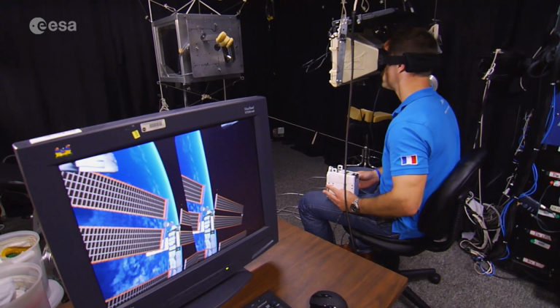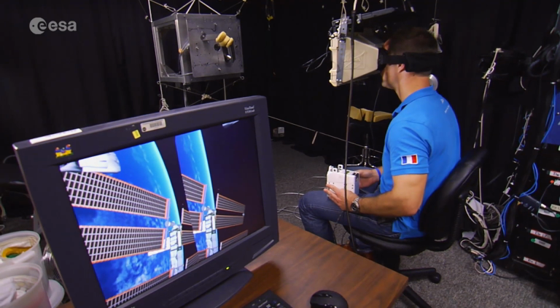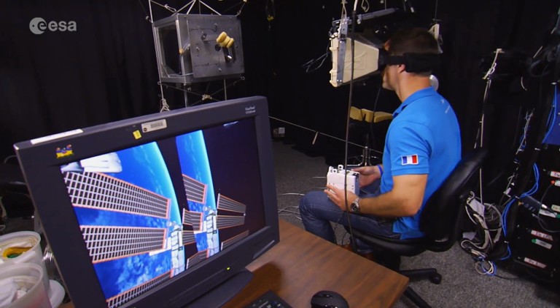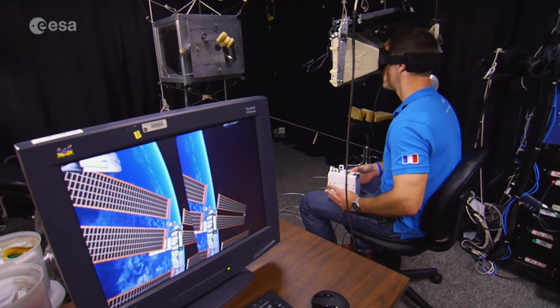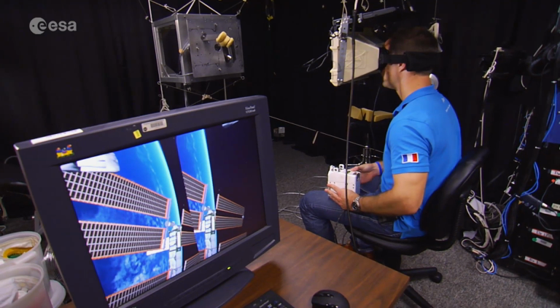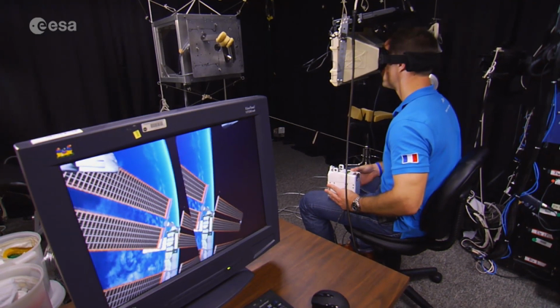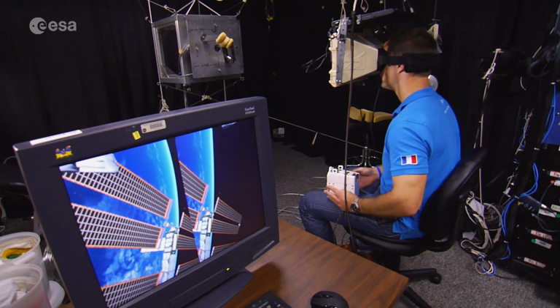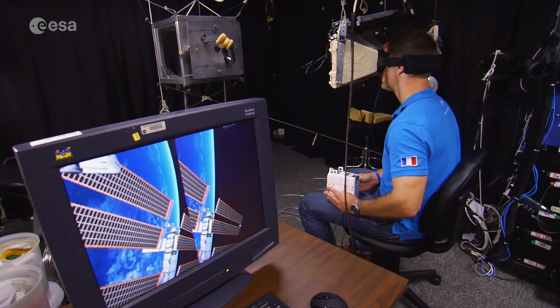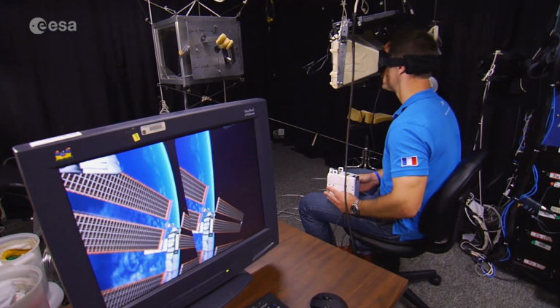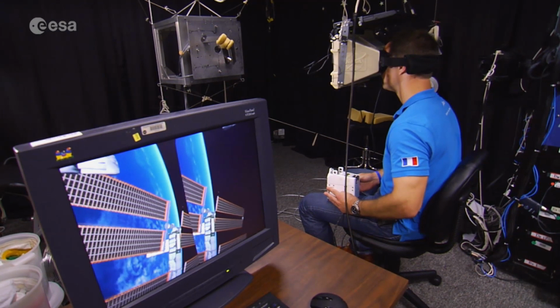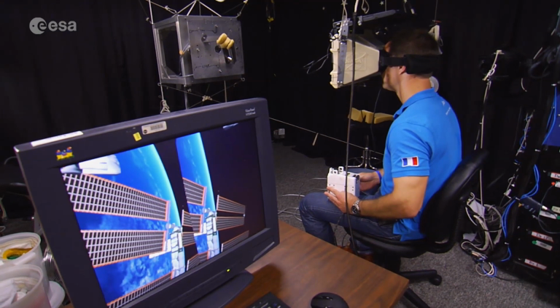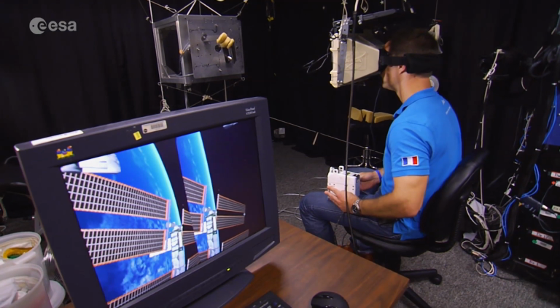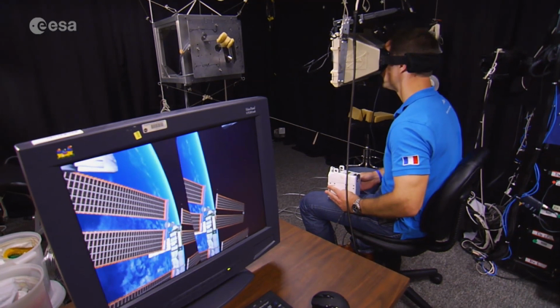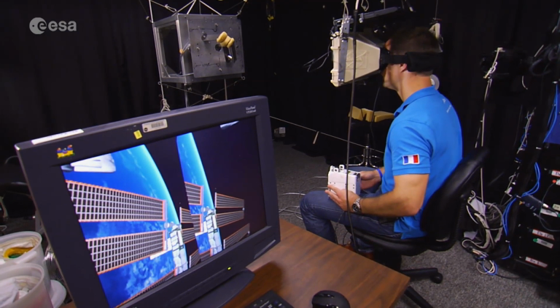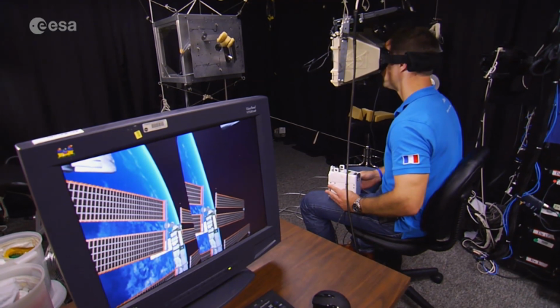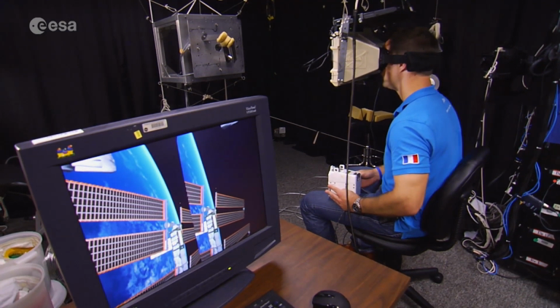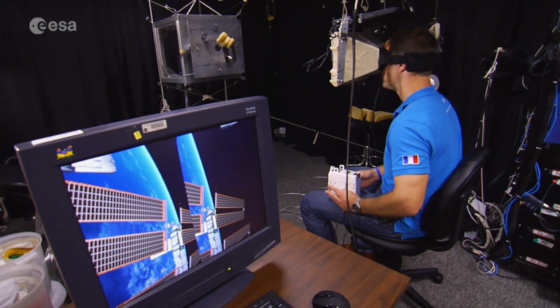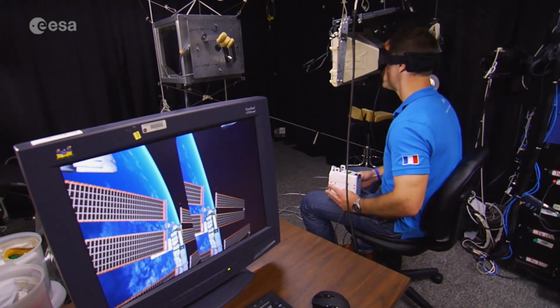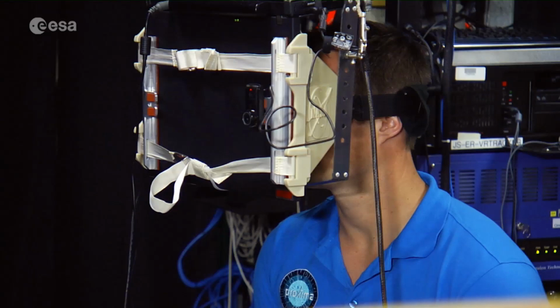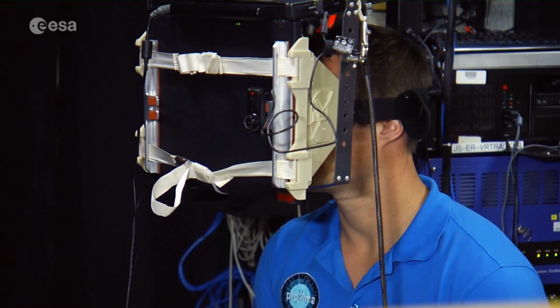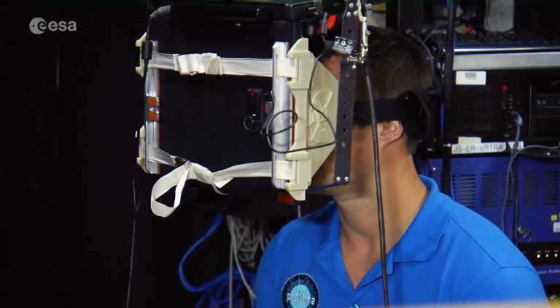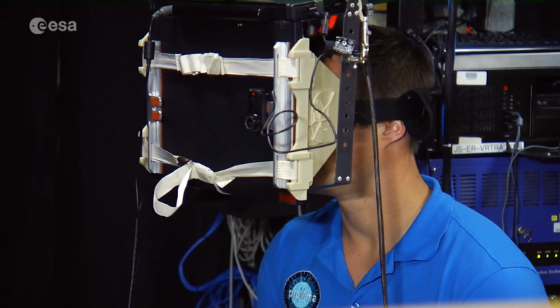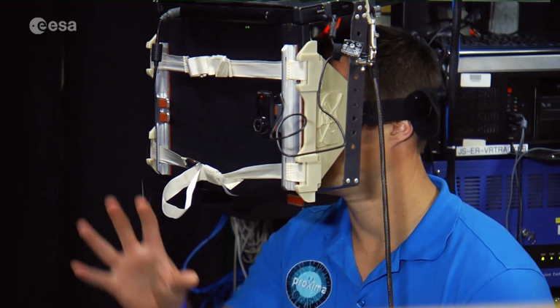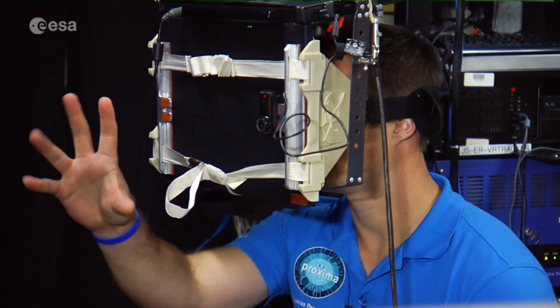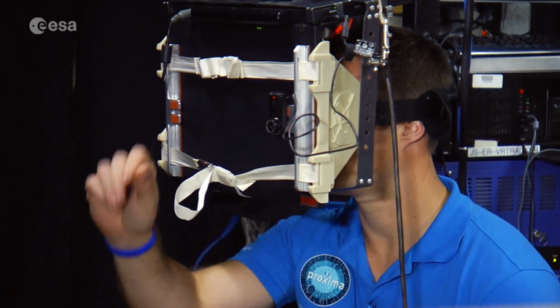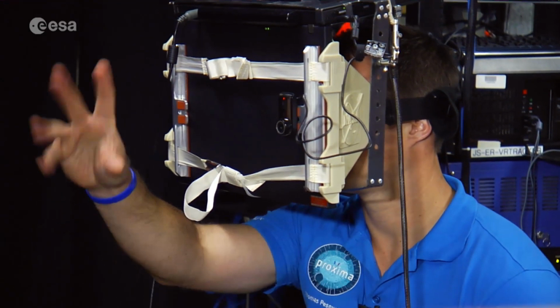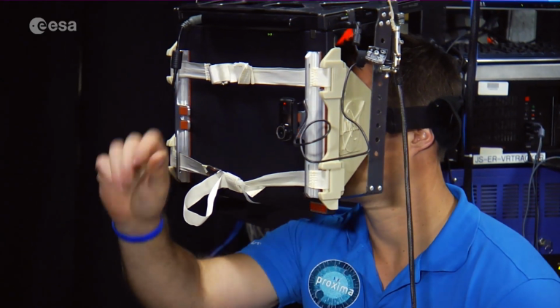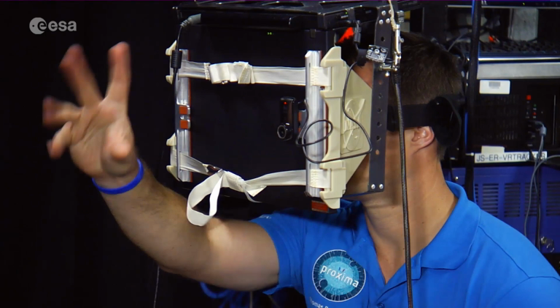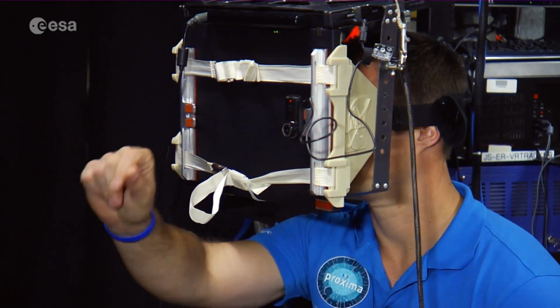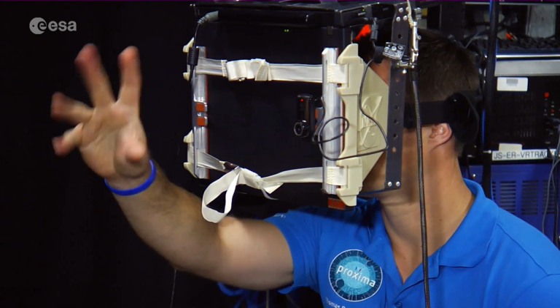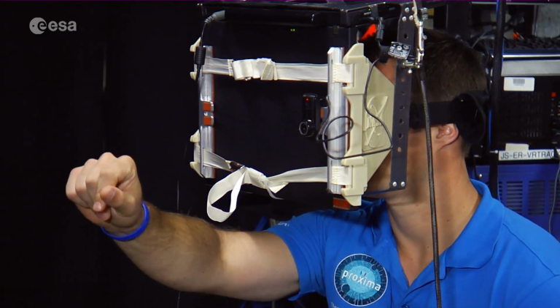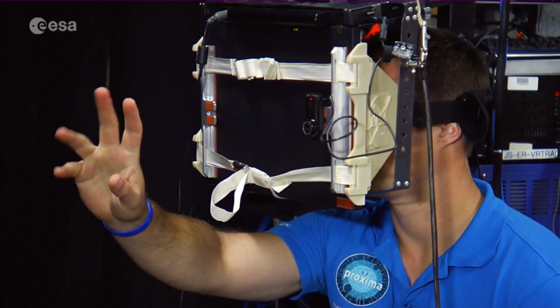Floating in the vastness of space is a long-held dream for every astronaut, but it's a risky and highly complex procedure.